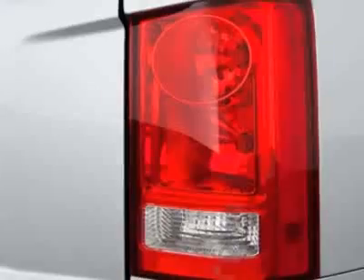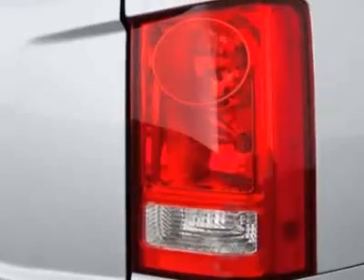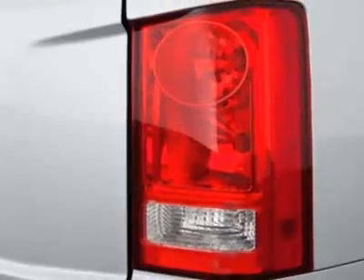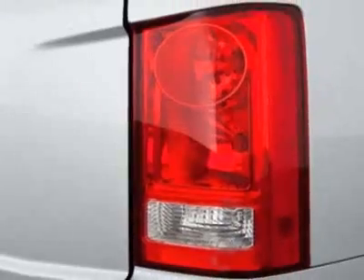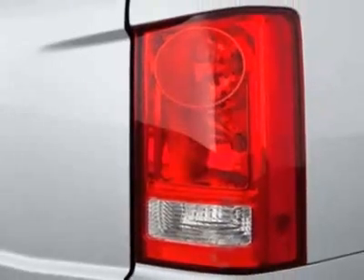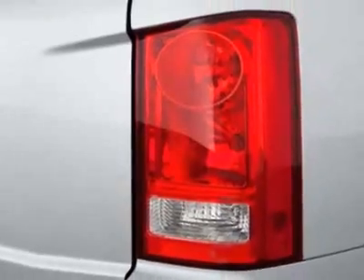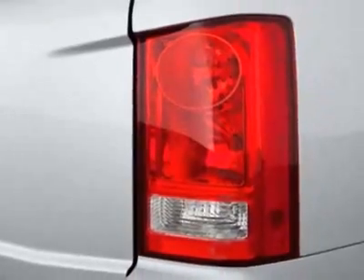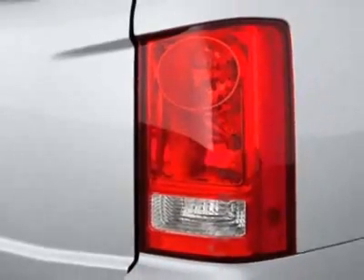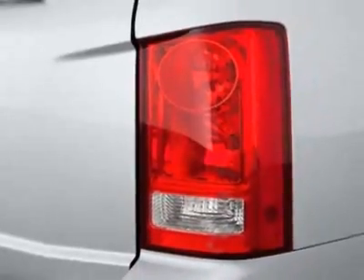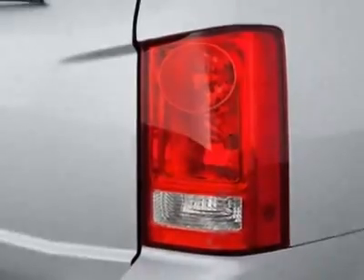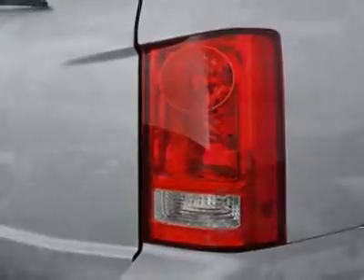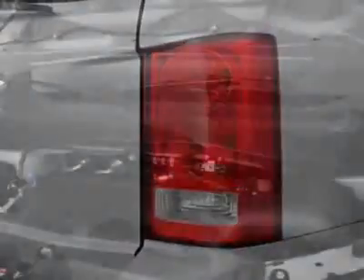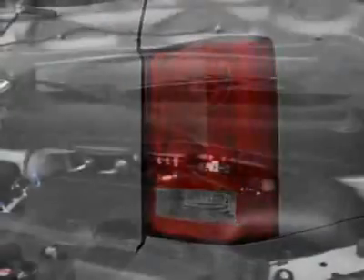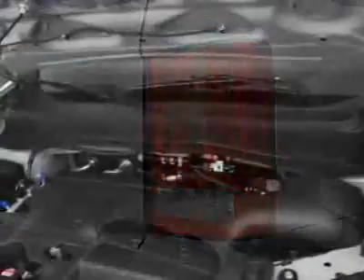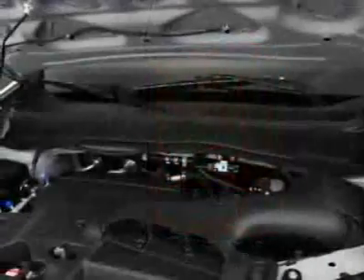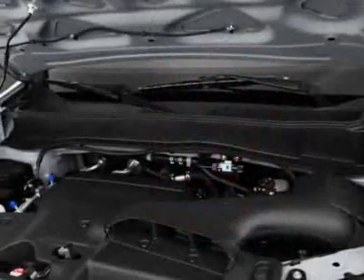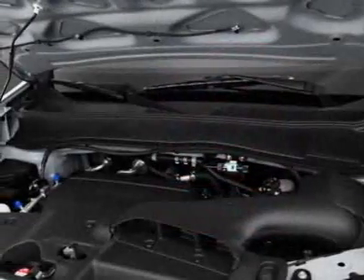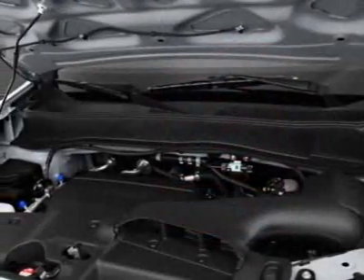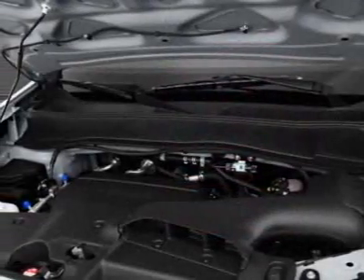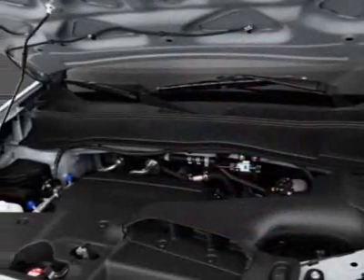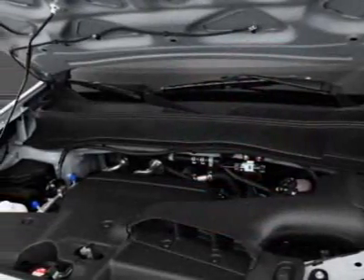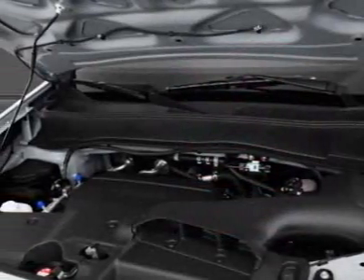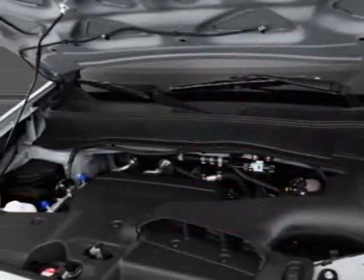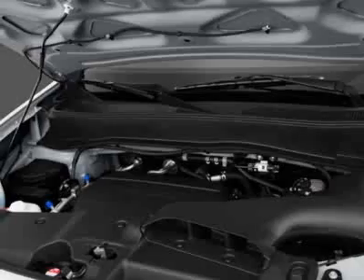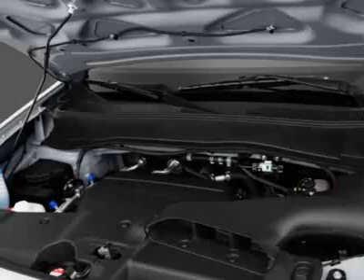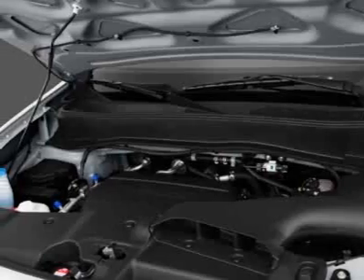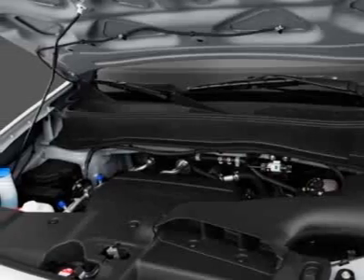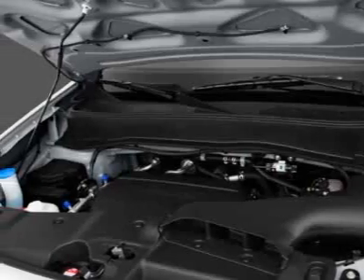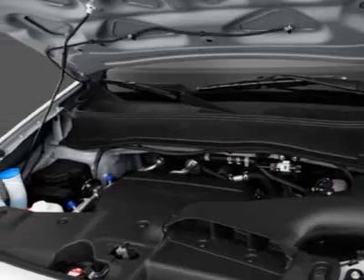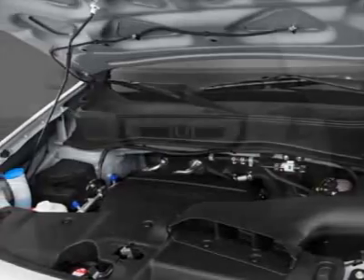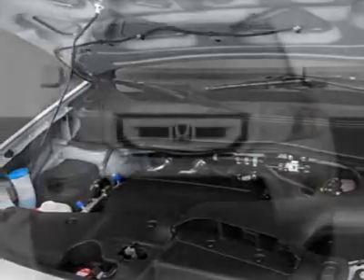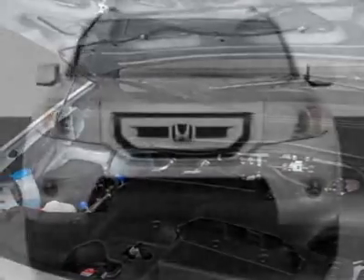This Pilot boasts a 3.5-liter engine and has a 5-speed automatic transmission.